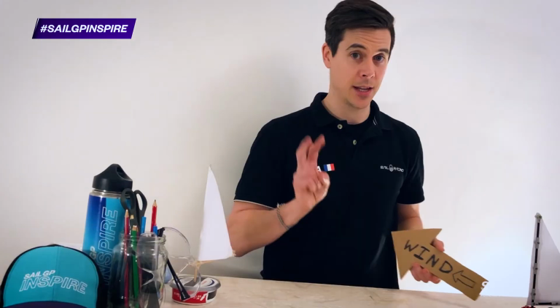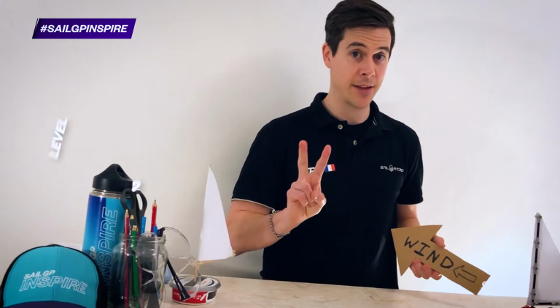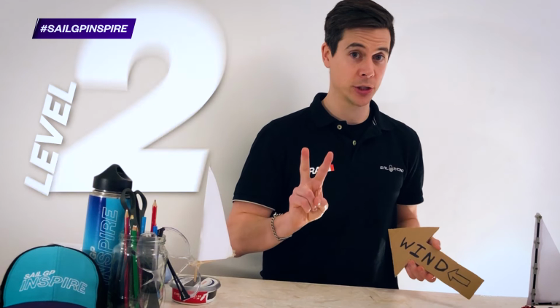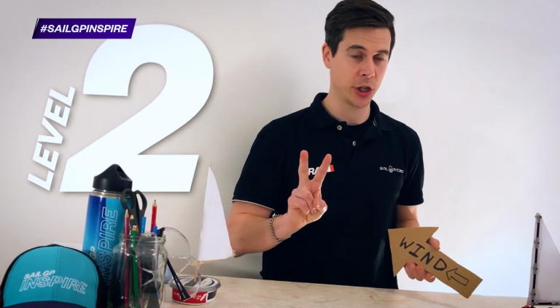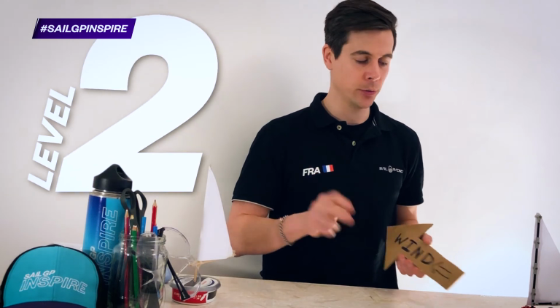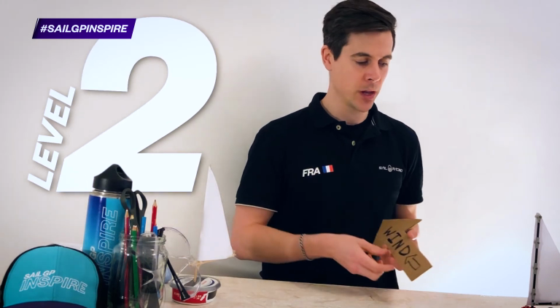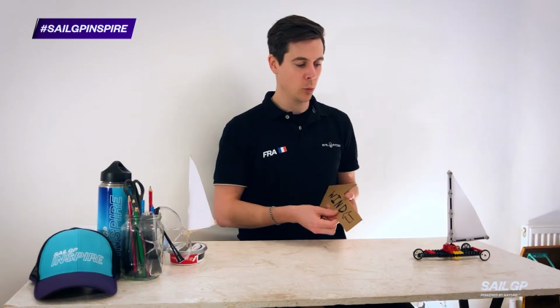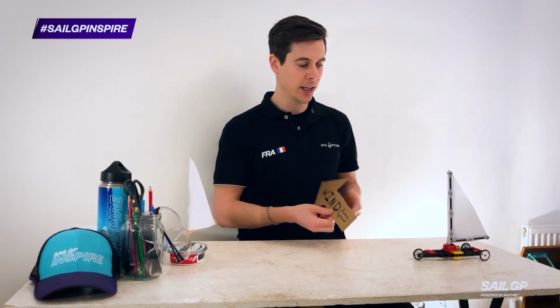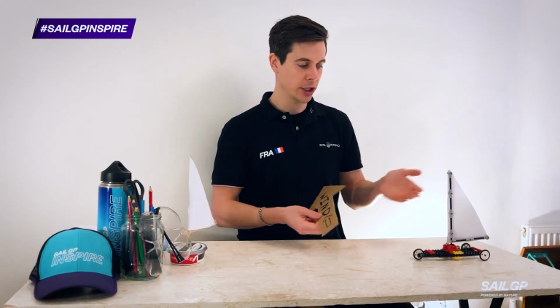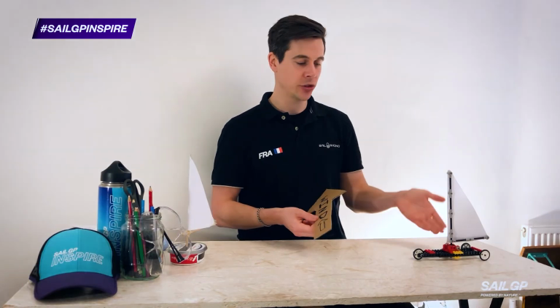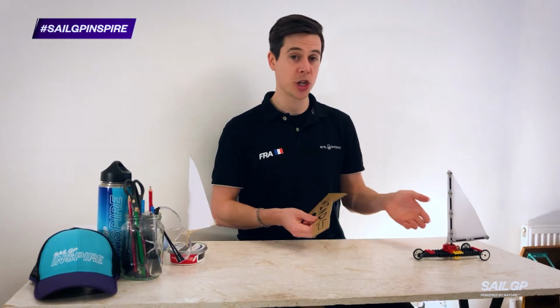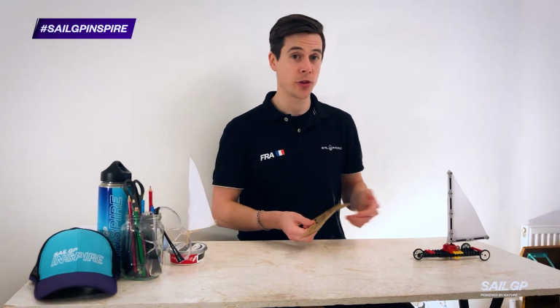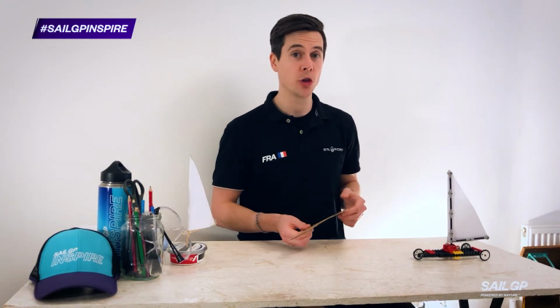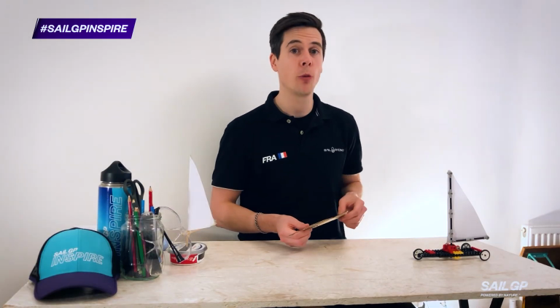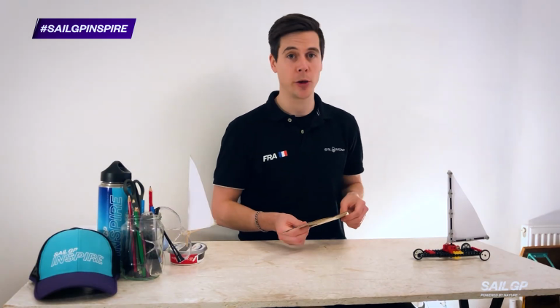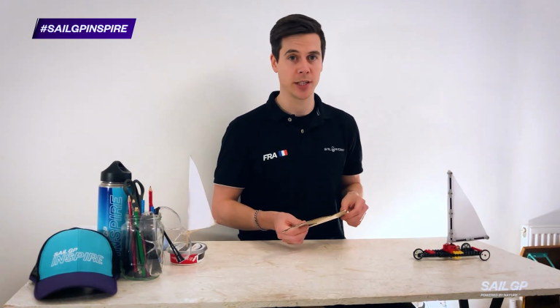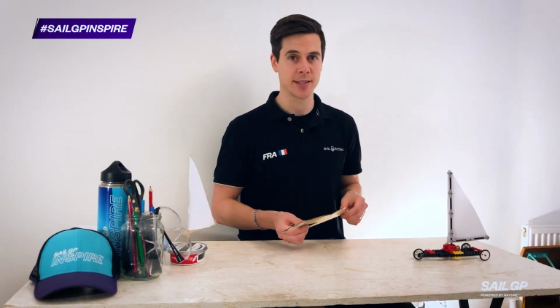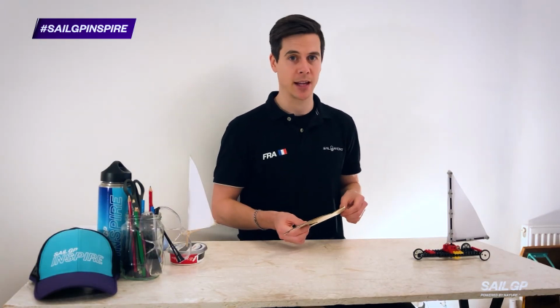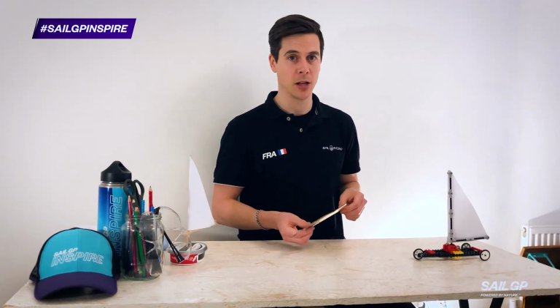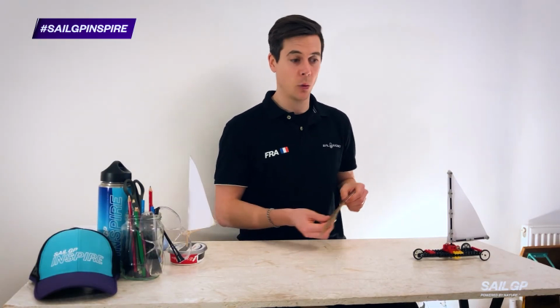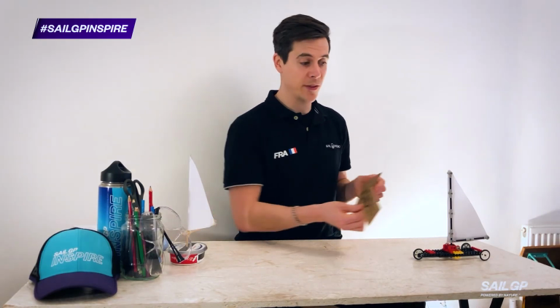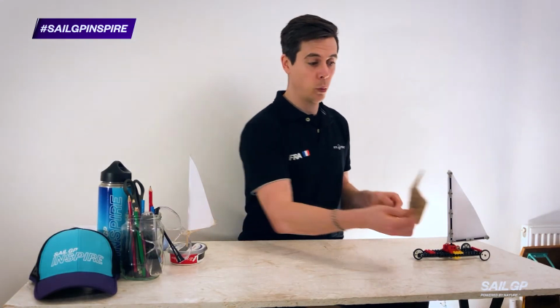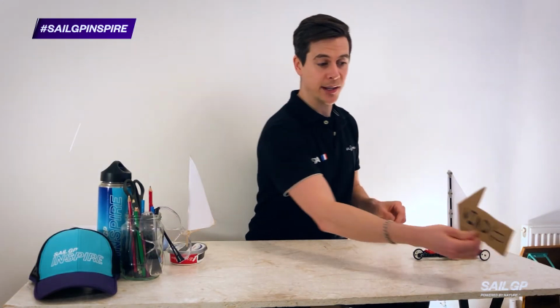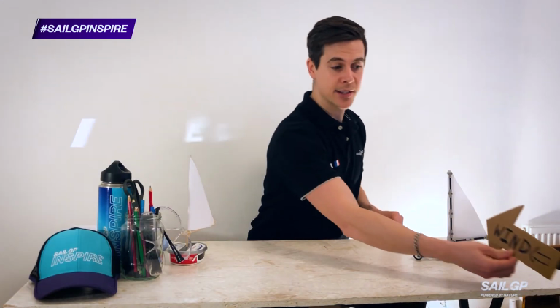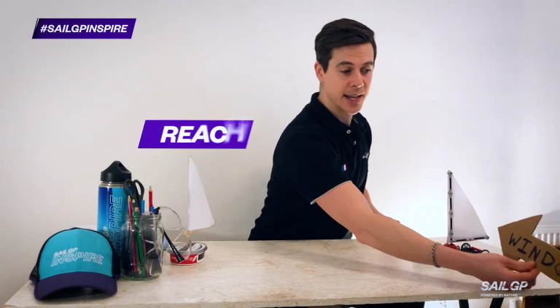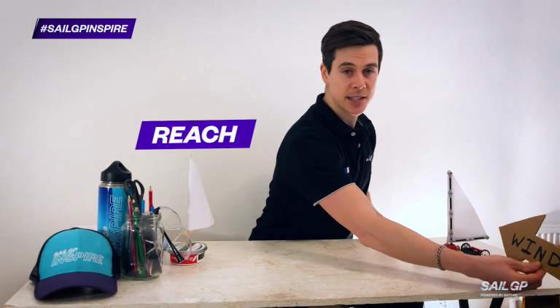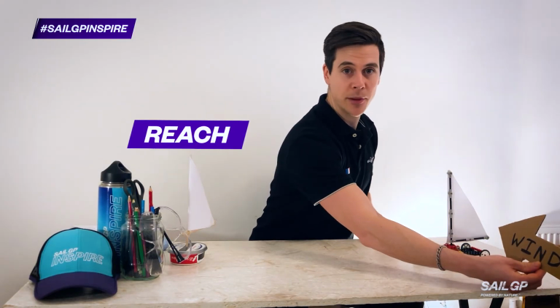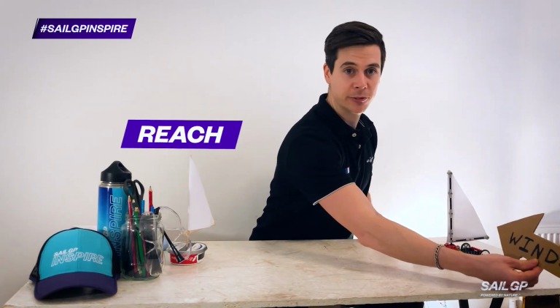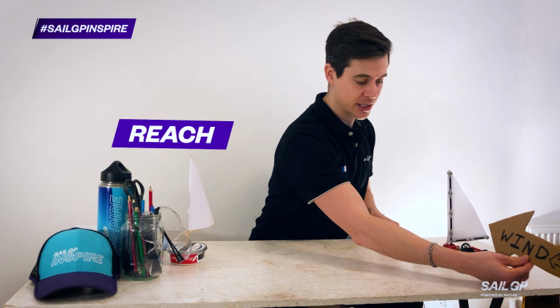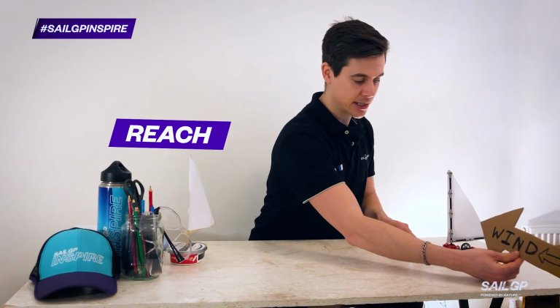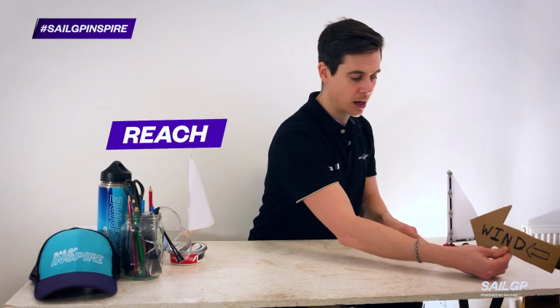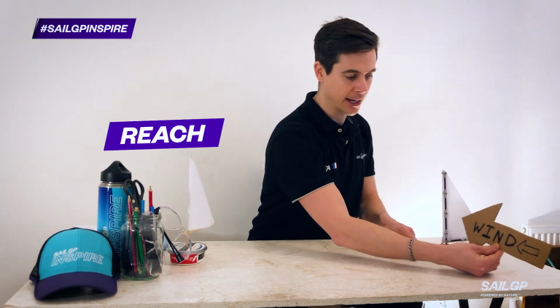Level two: we'd like you to show that your boat can sail when the wind is coming from the side.